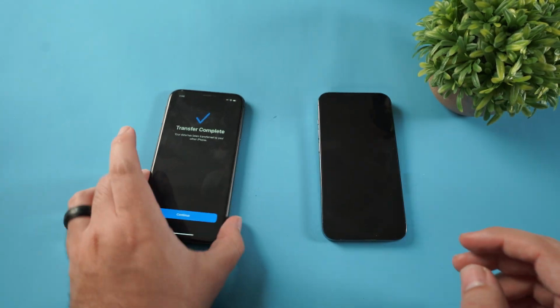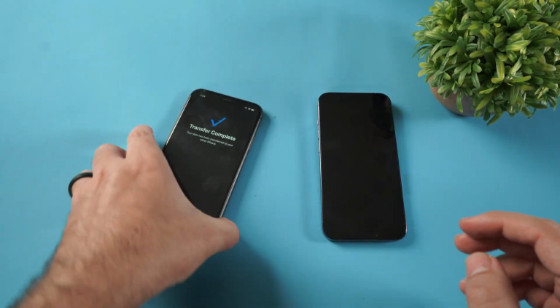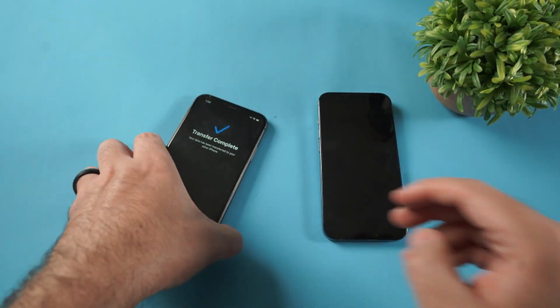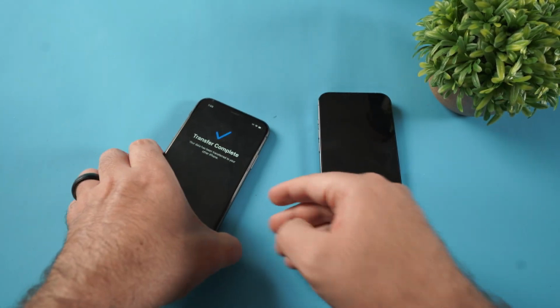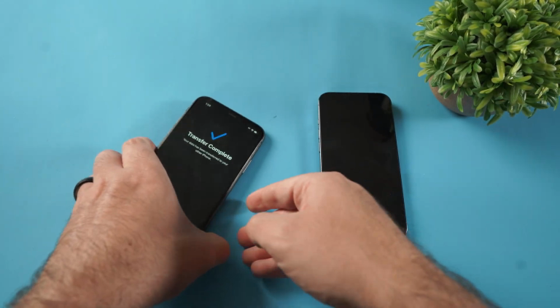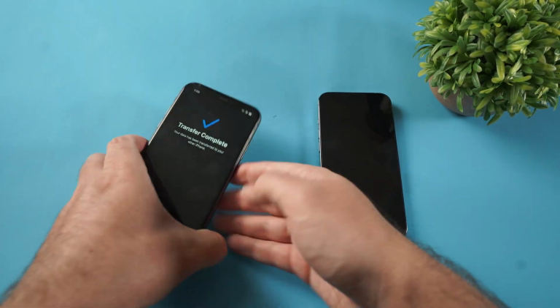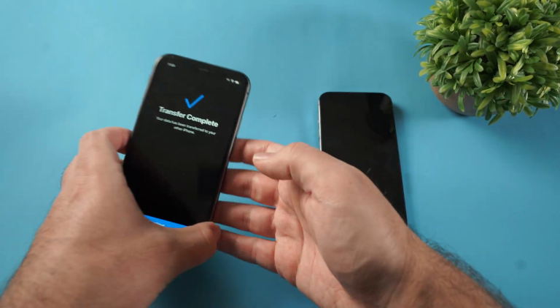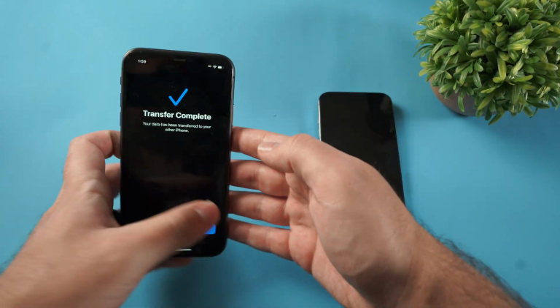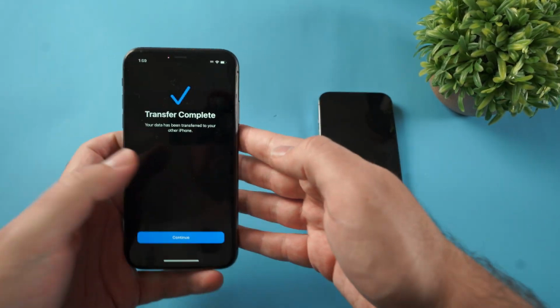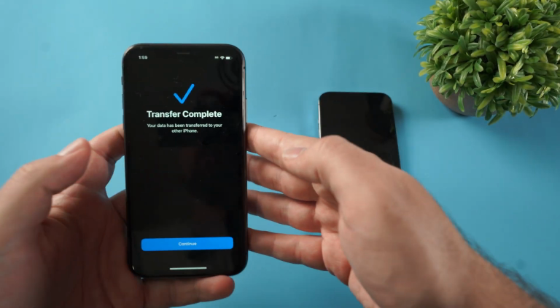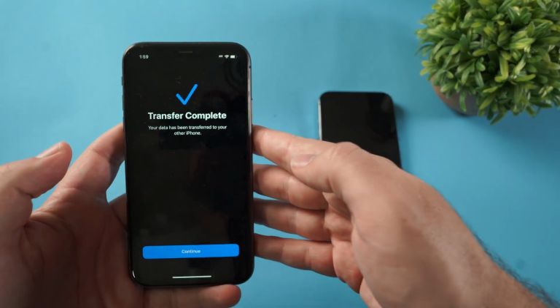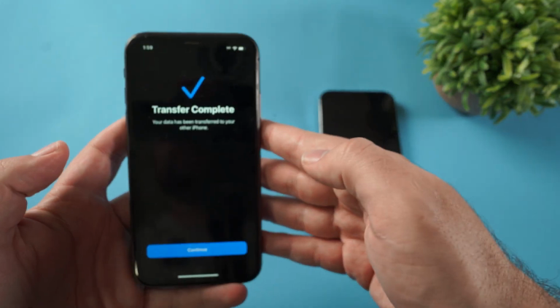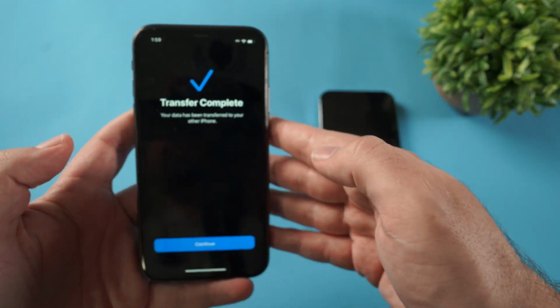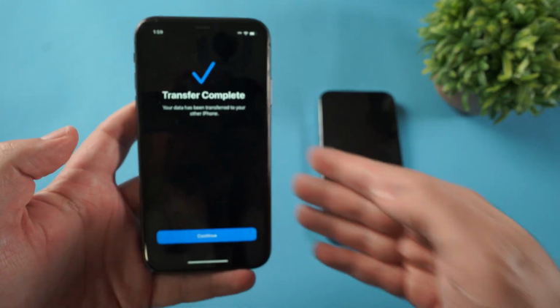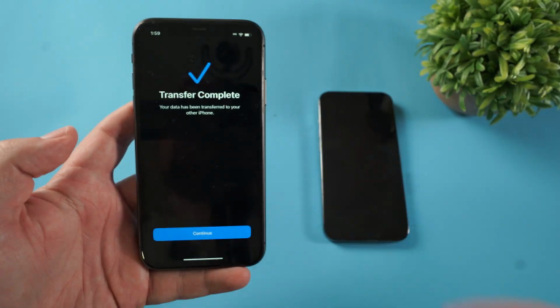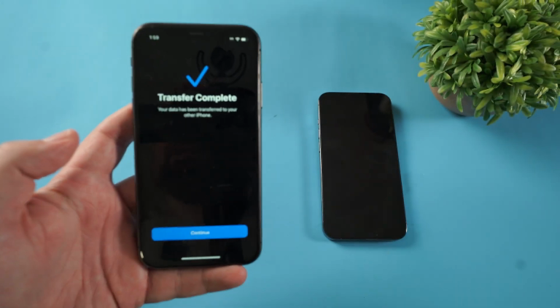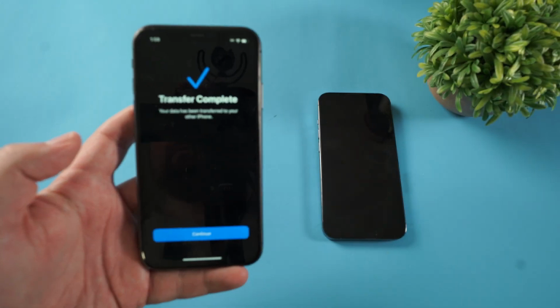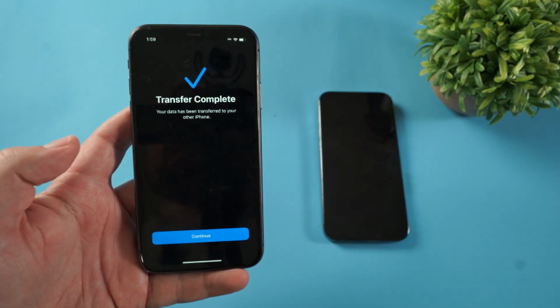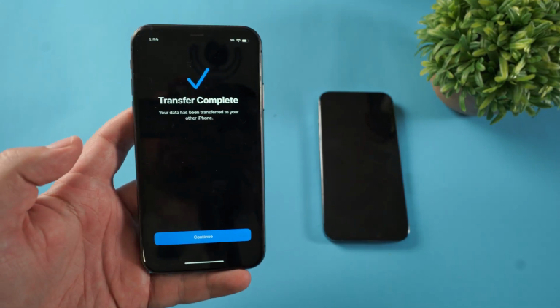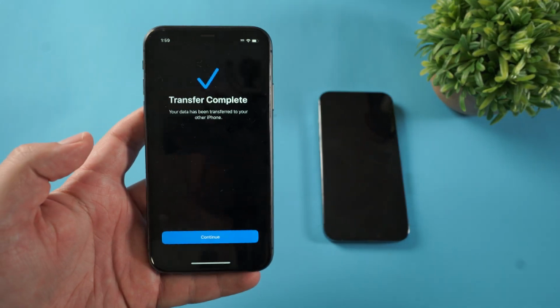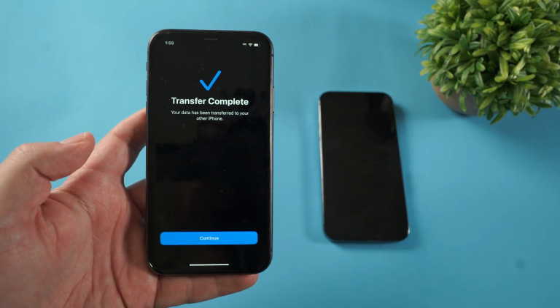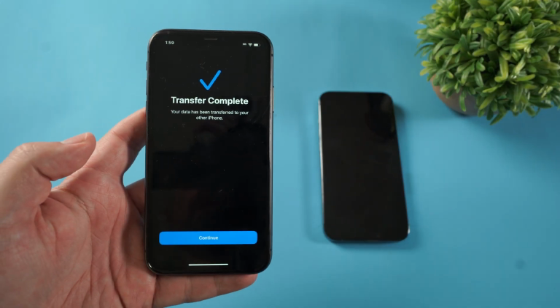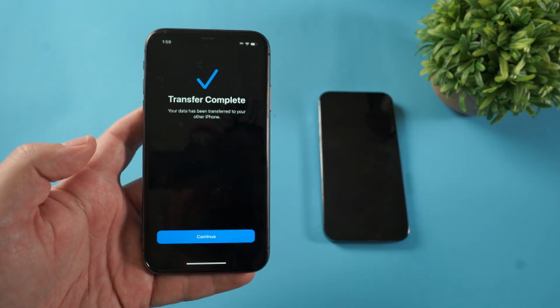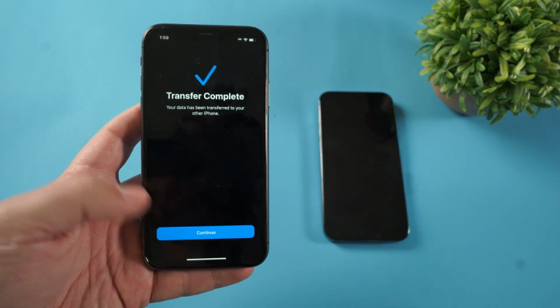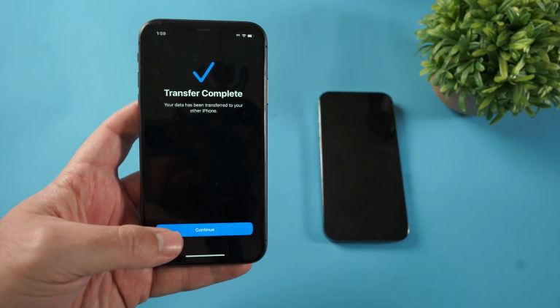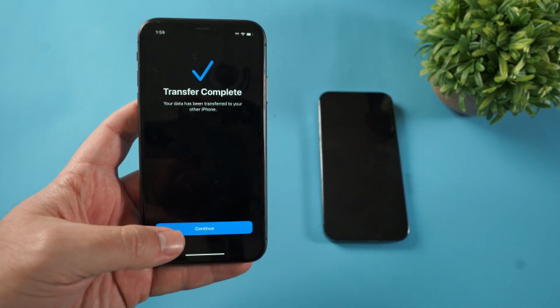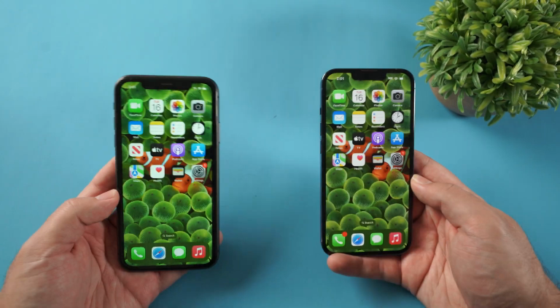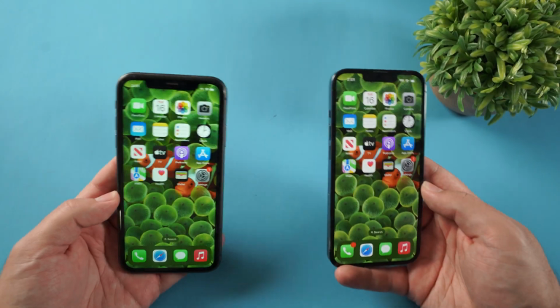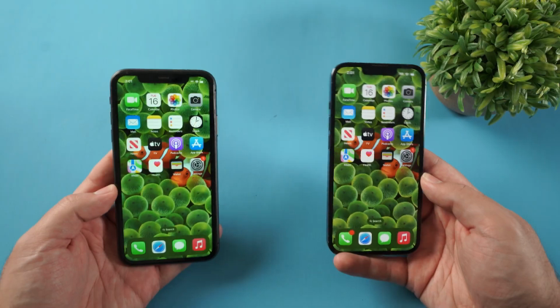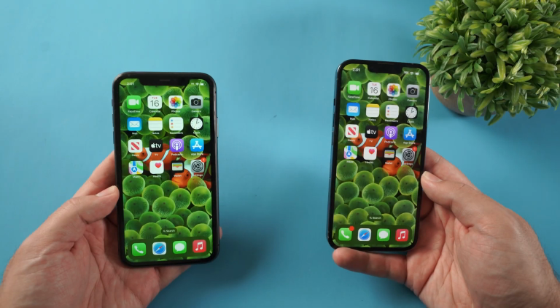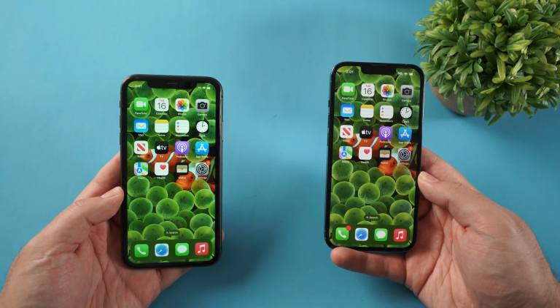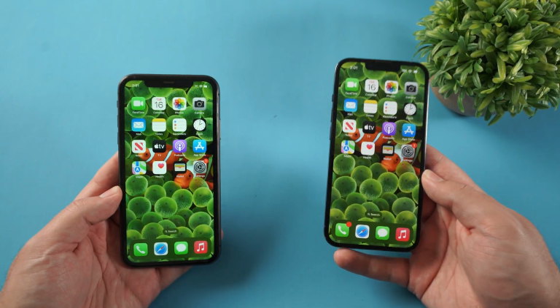On my old iPhone here, it's saying transfer is complete. Now one last thing — now that you have your new iPhone 17.